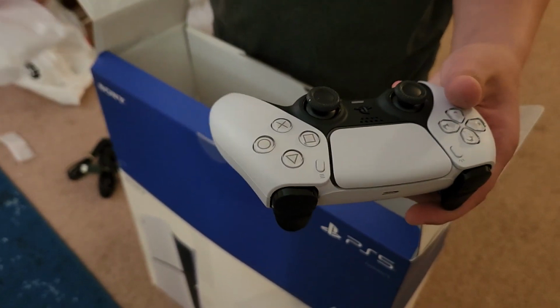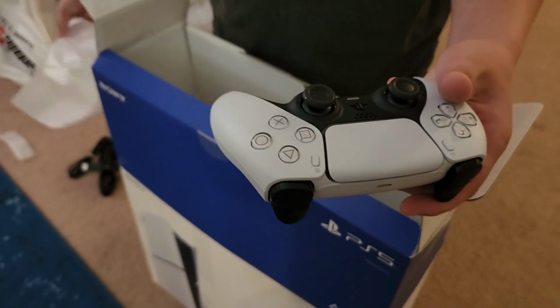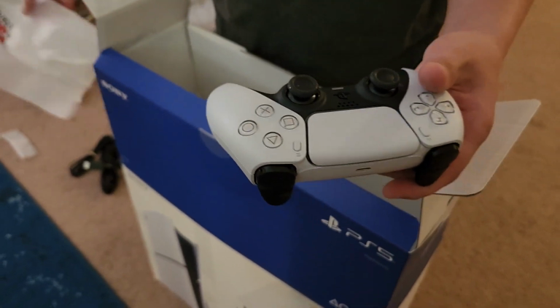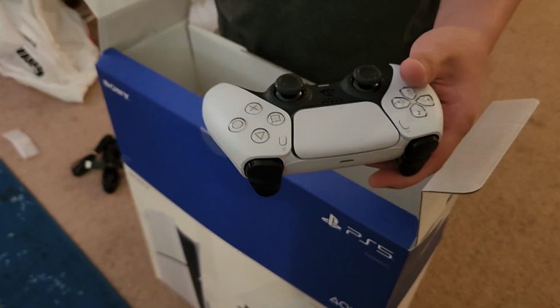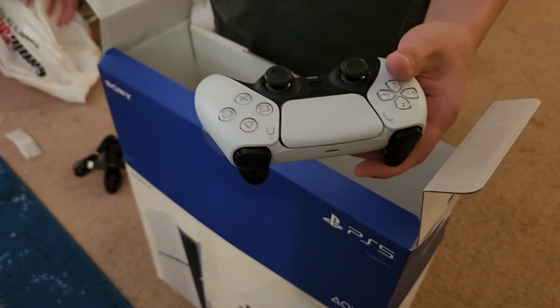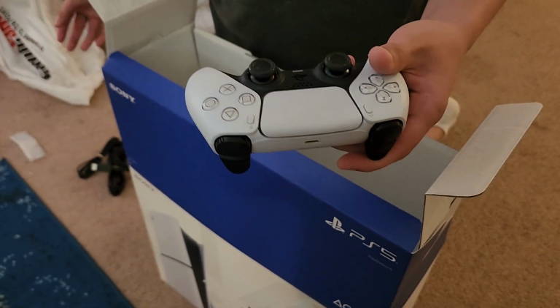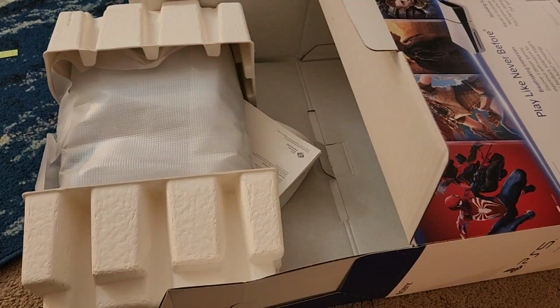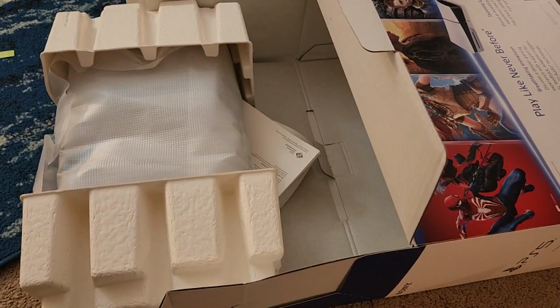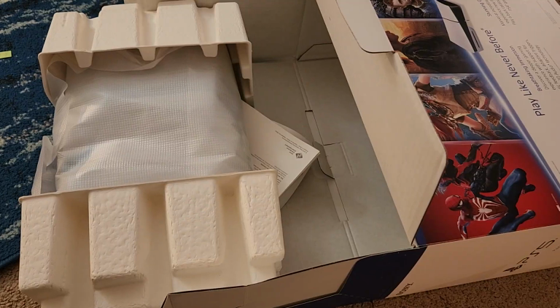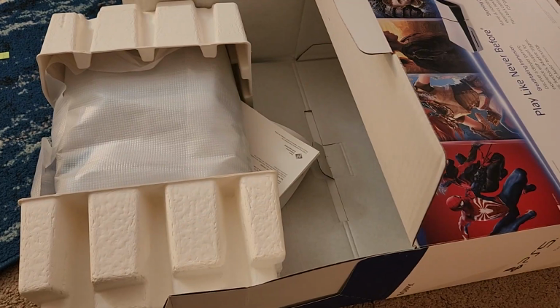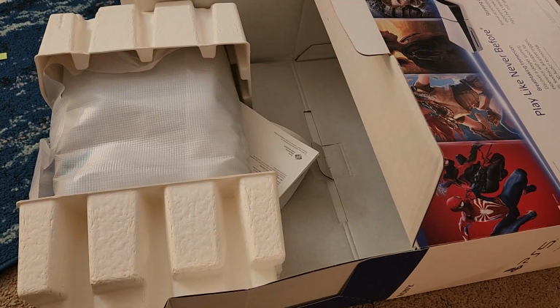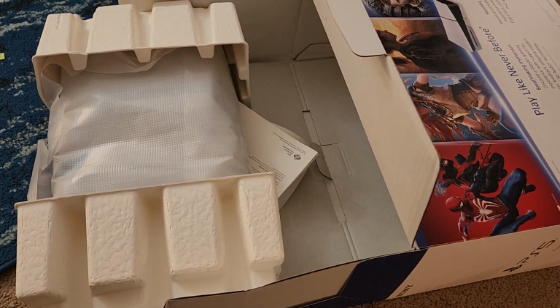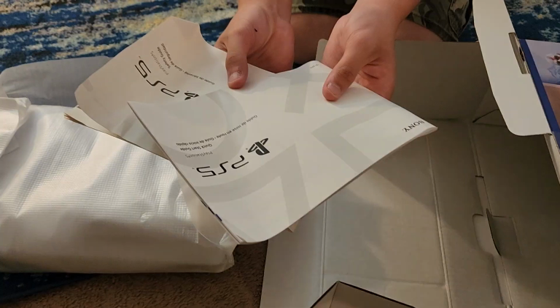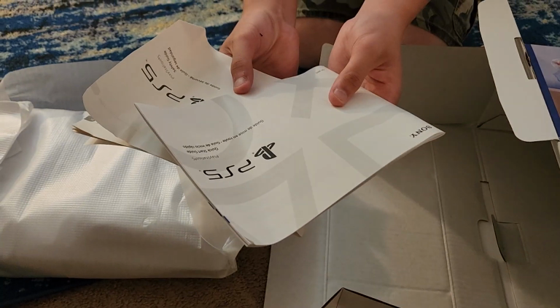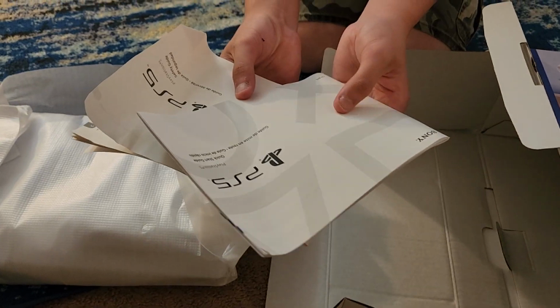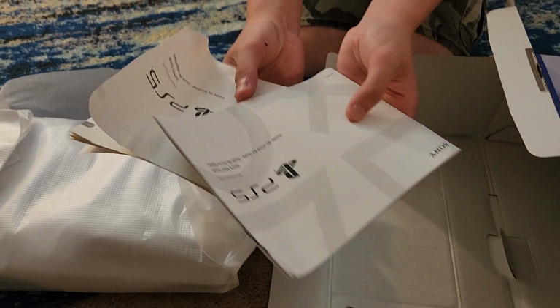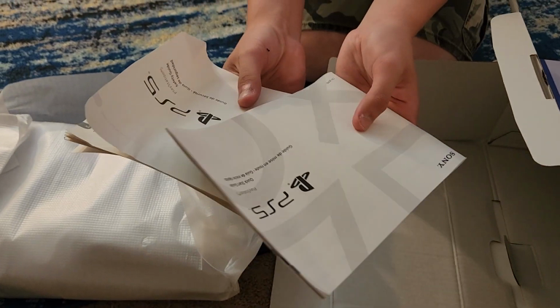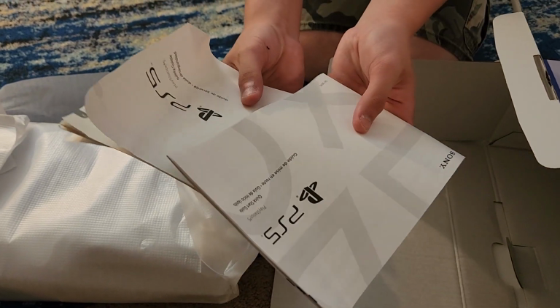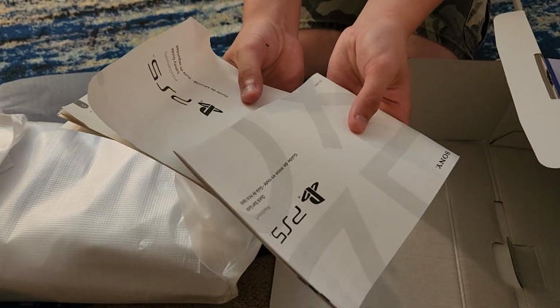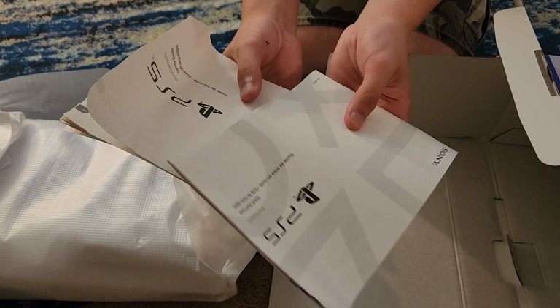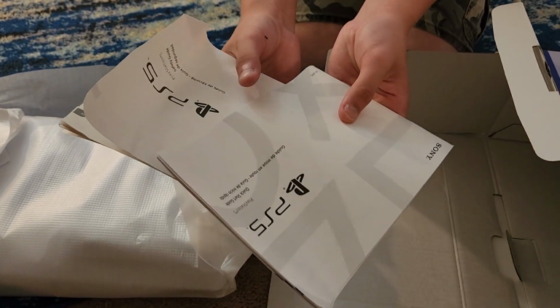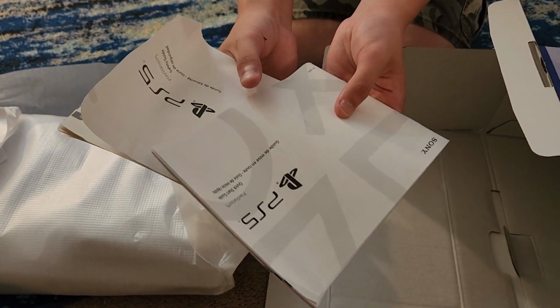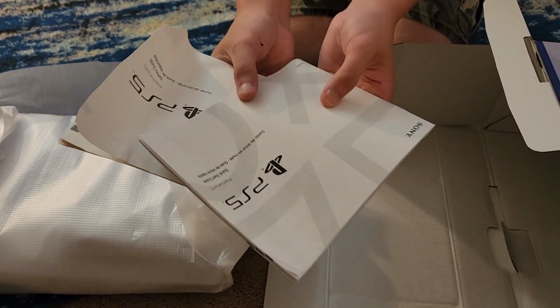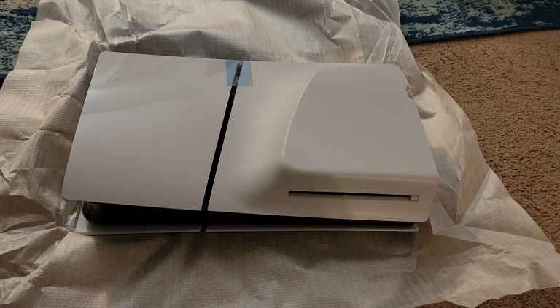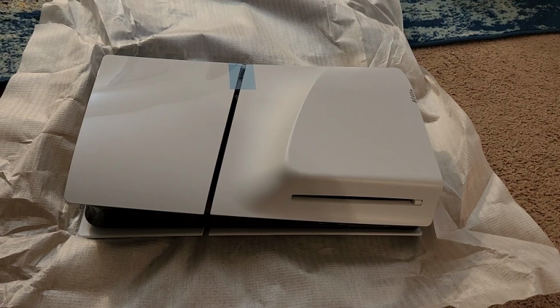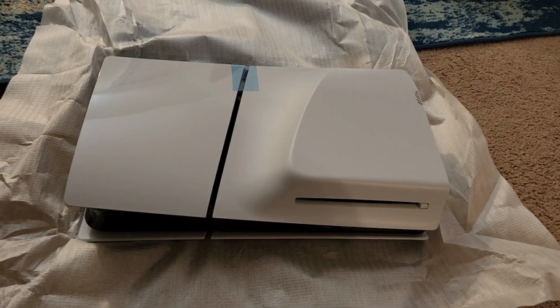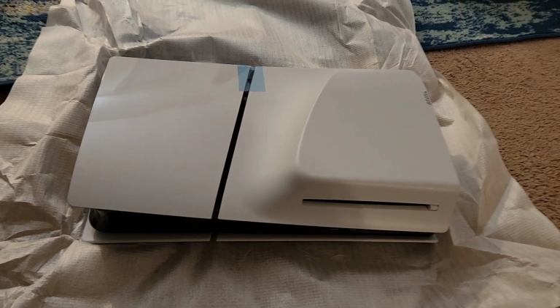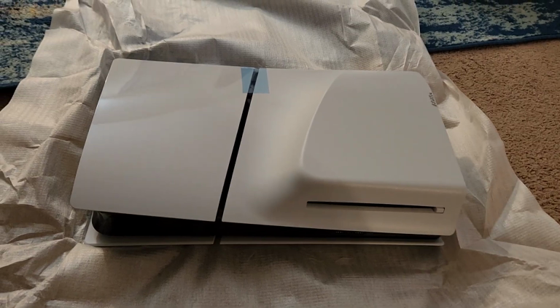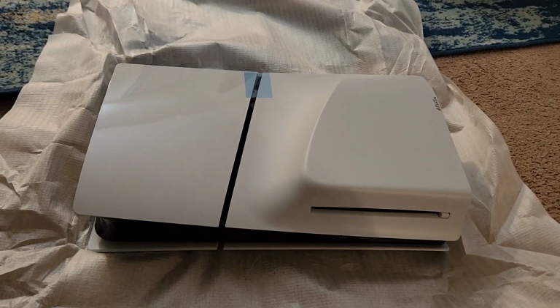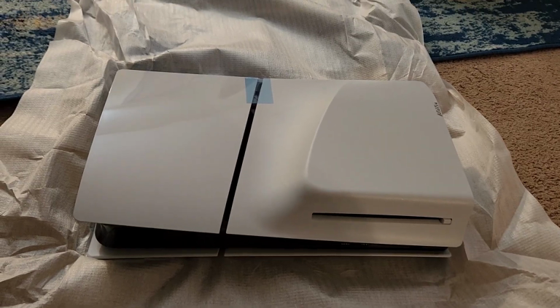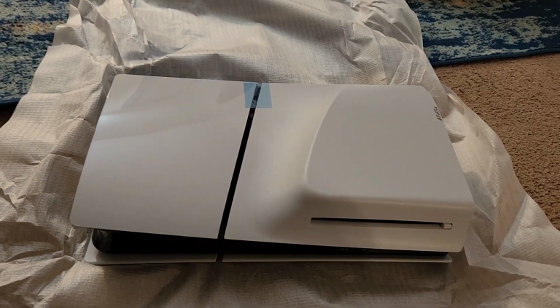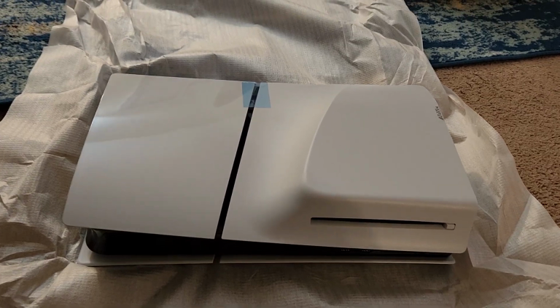Nice. We have the booklets. Alright, here is the top.